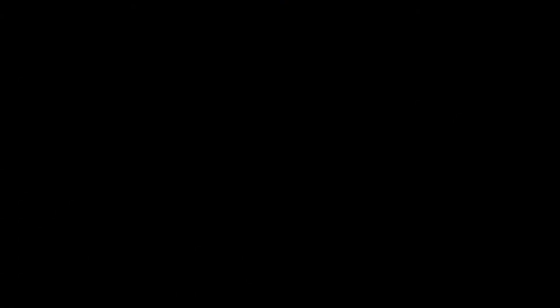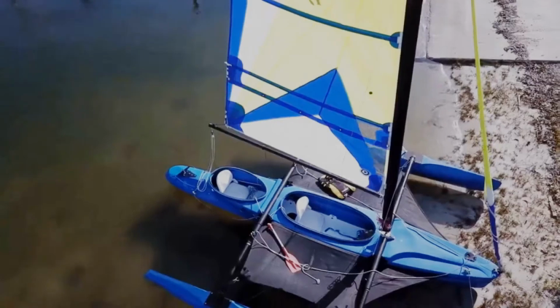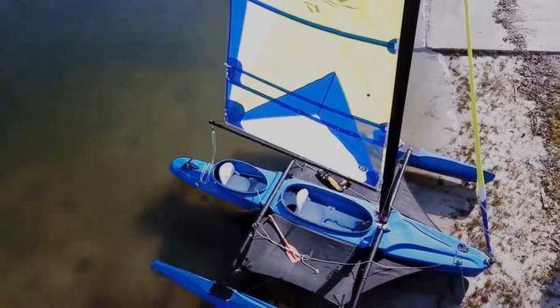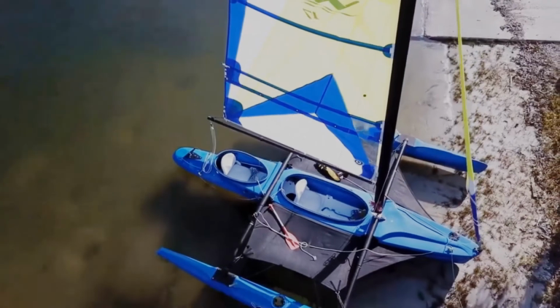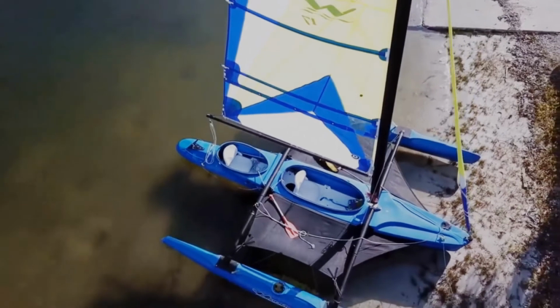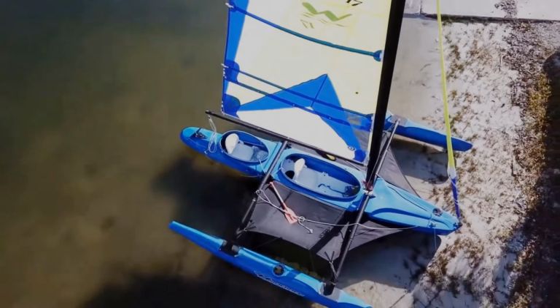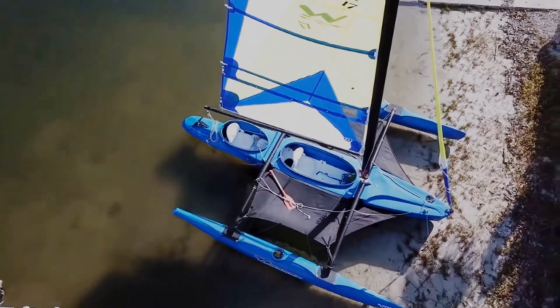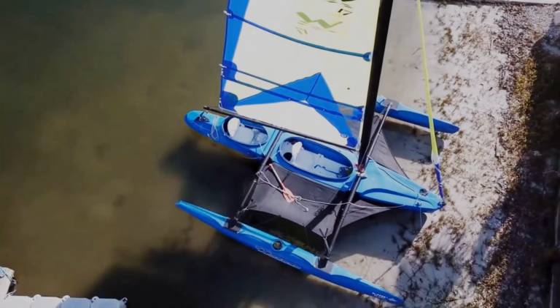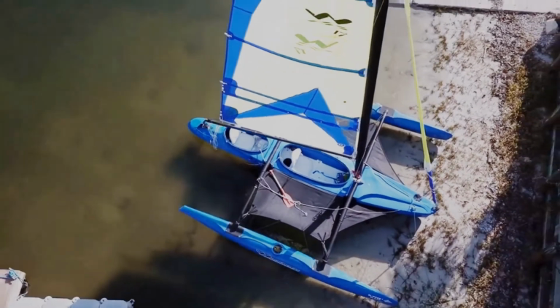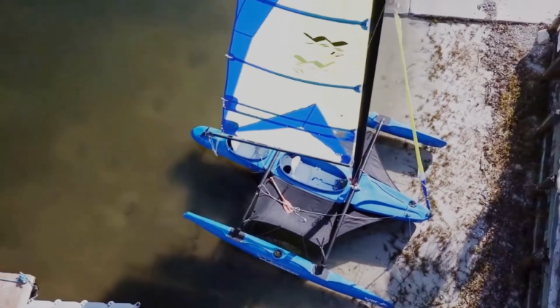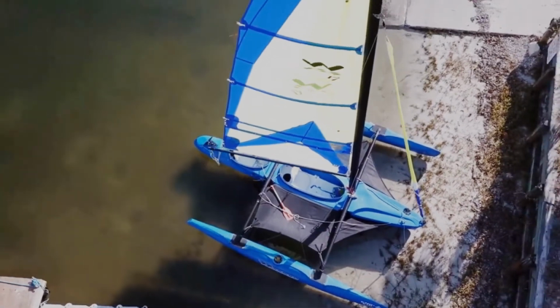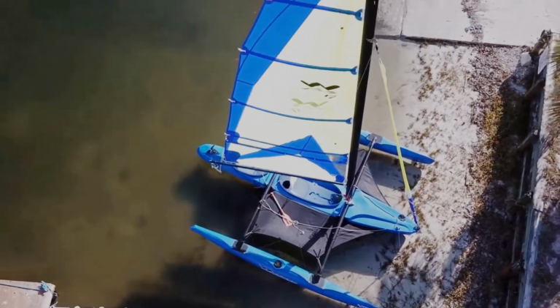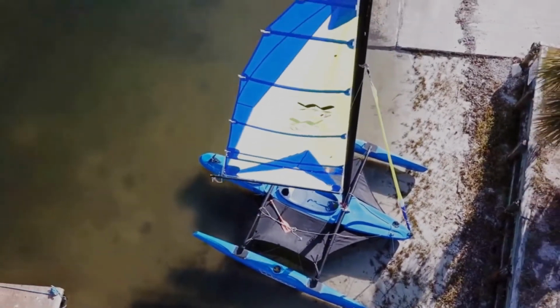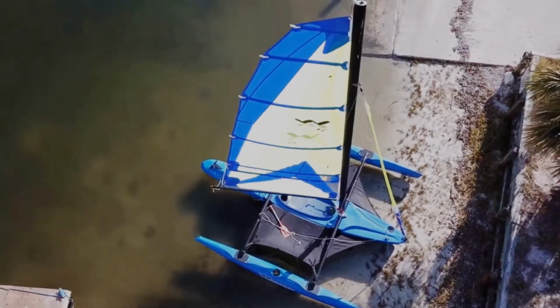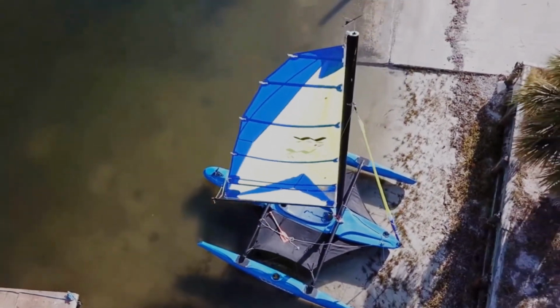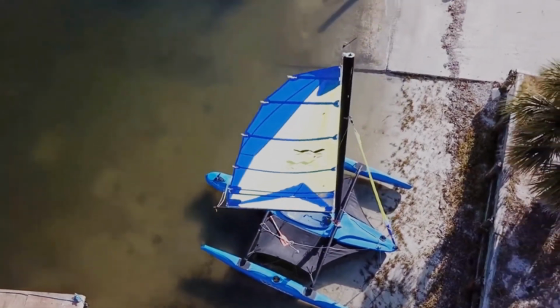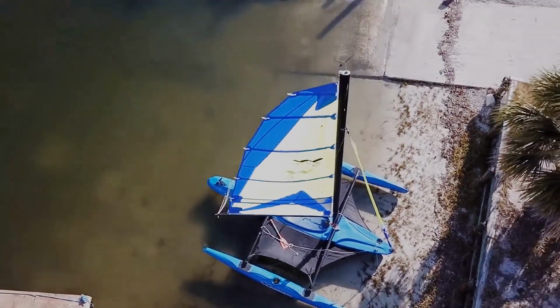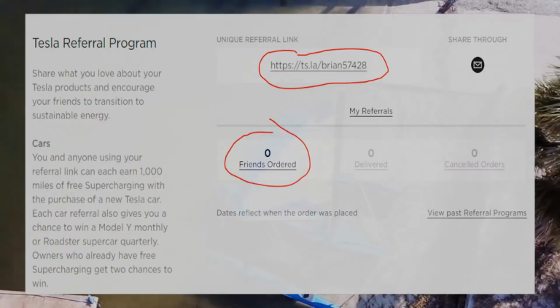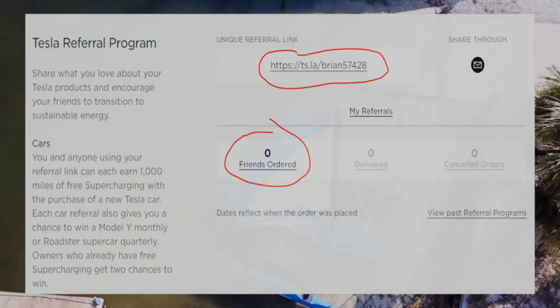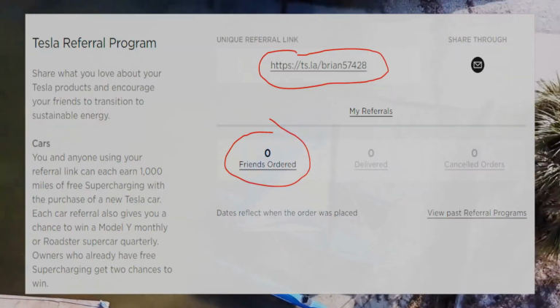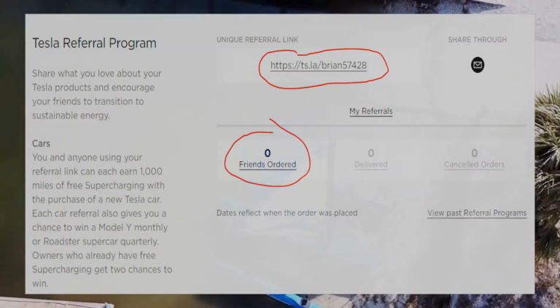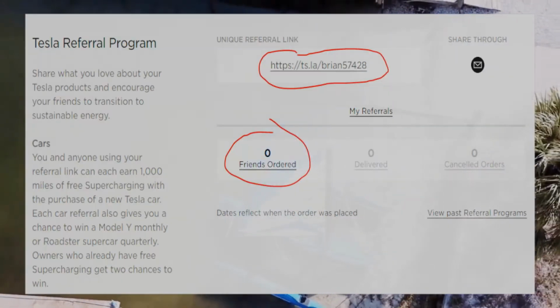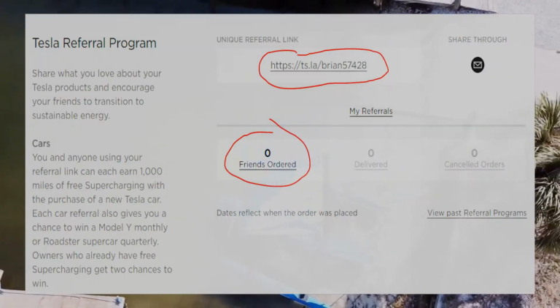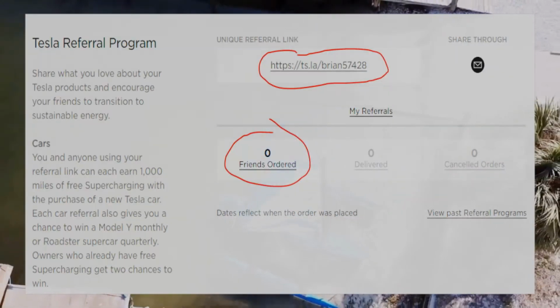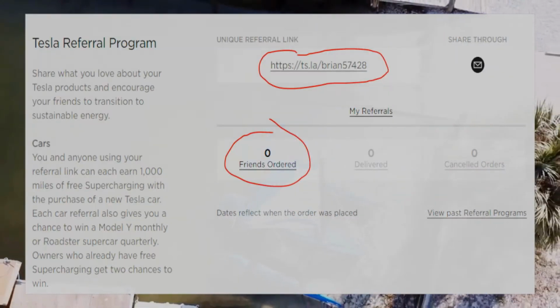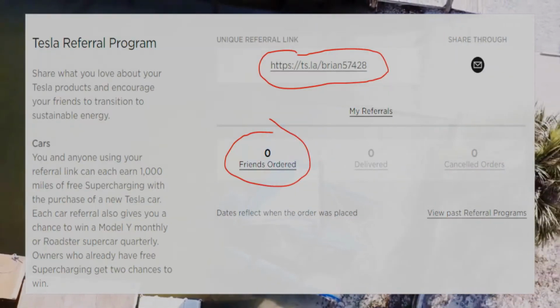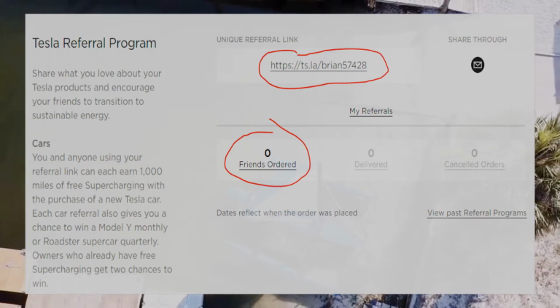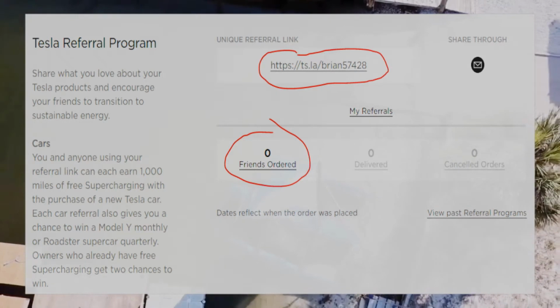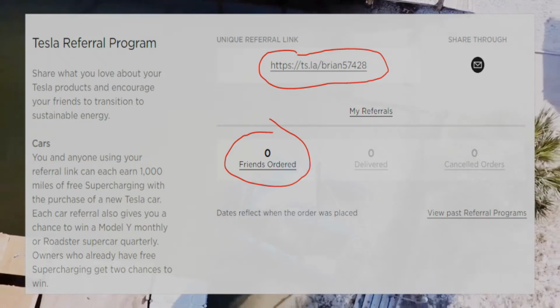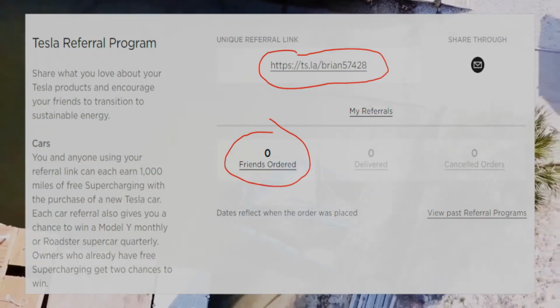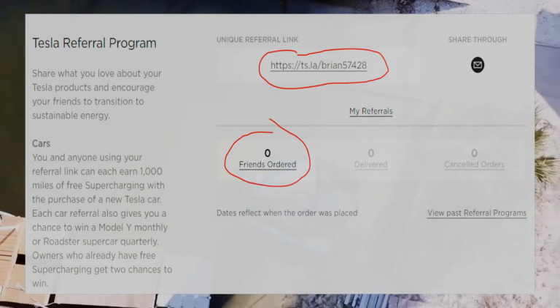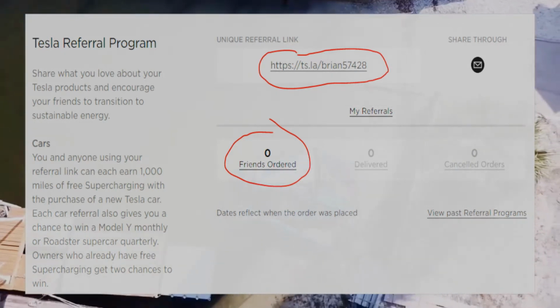If you found this video interesting or helpful, please consider using our referral code to get free supercharger miles if you ever buy your own Tesla. I'll see you later!